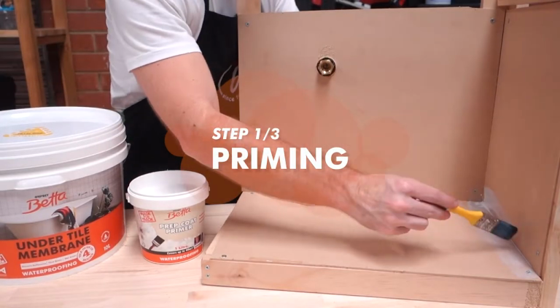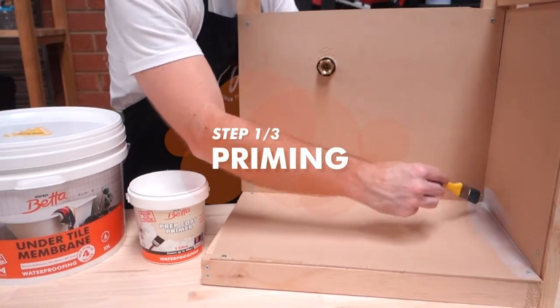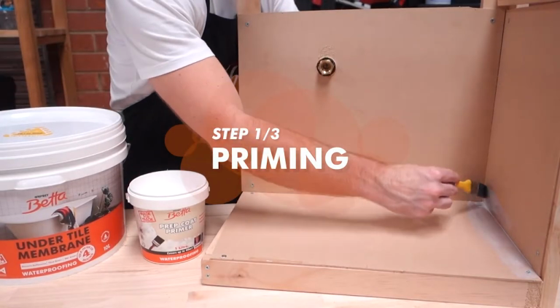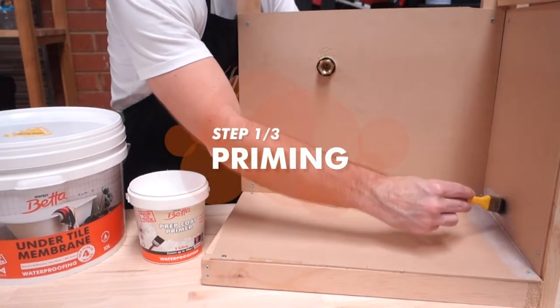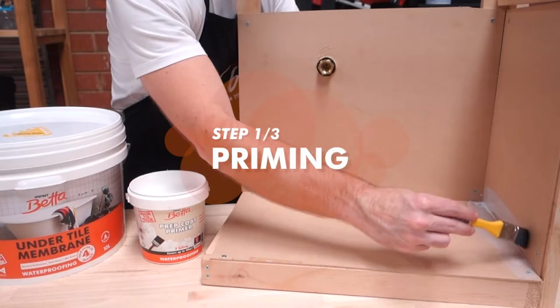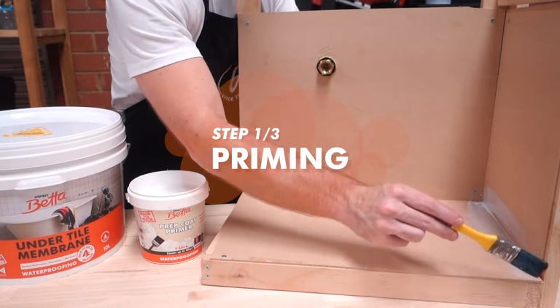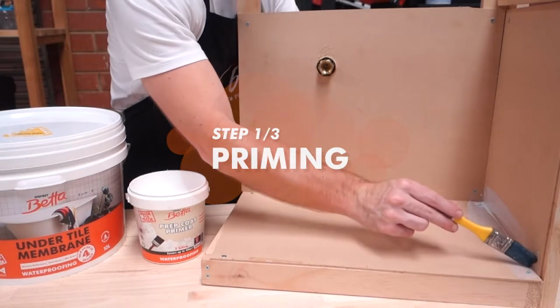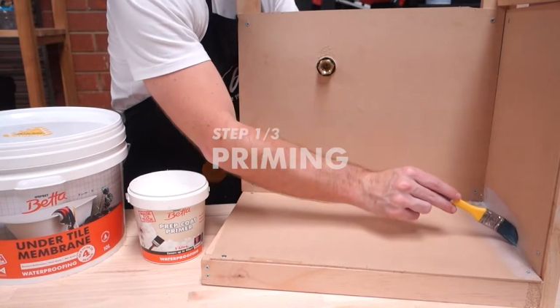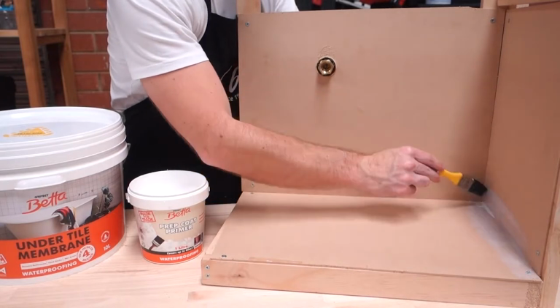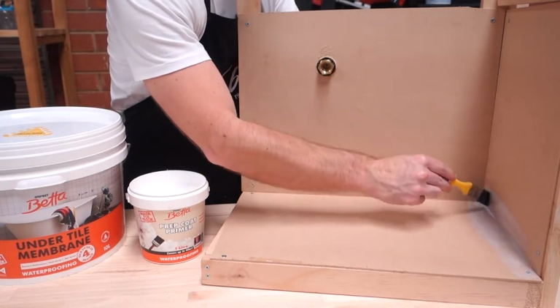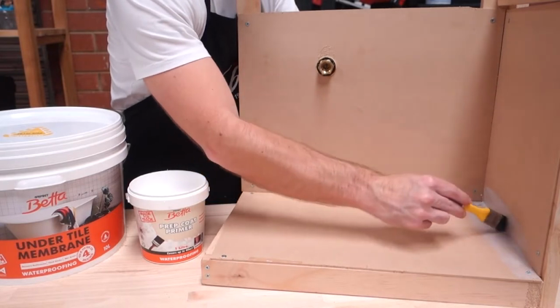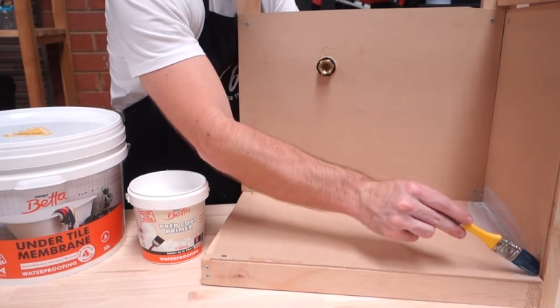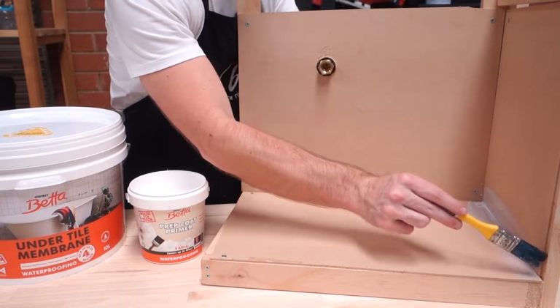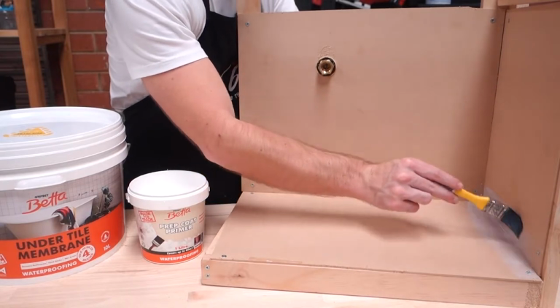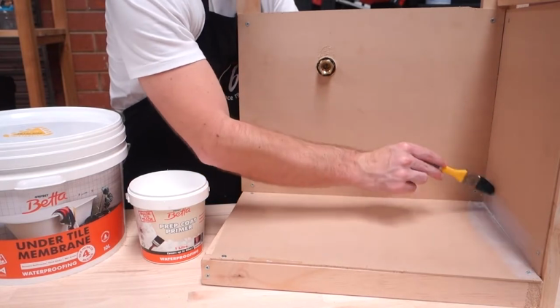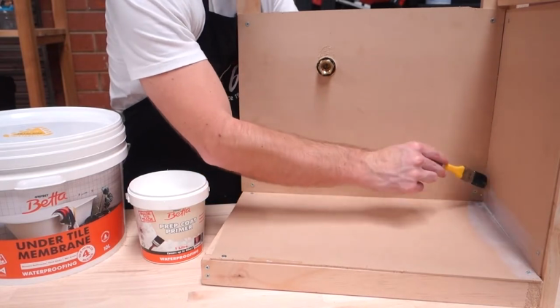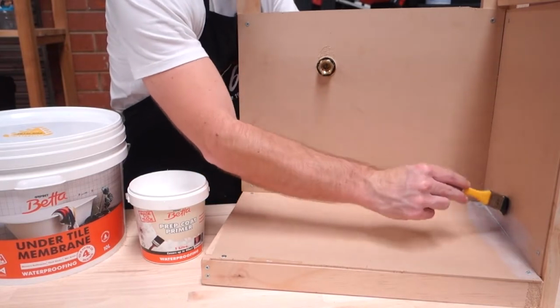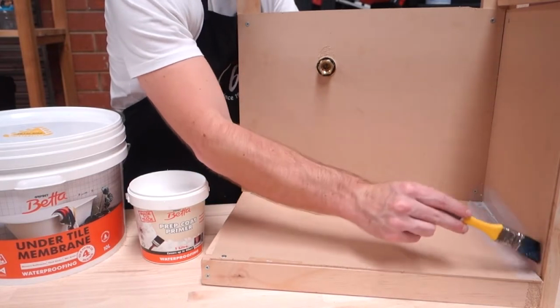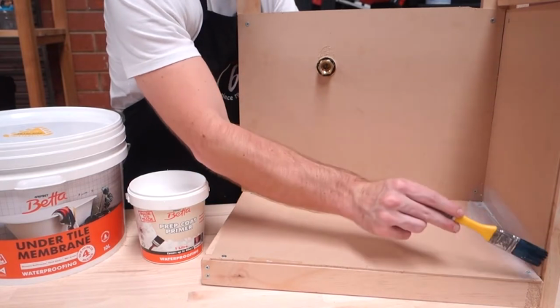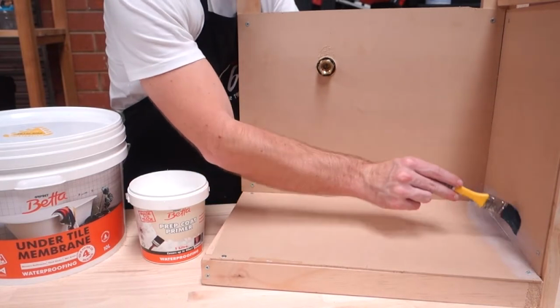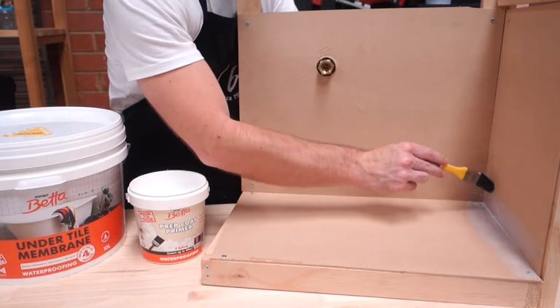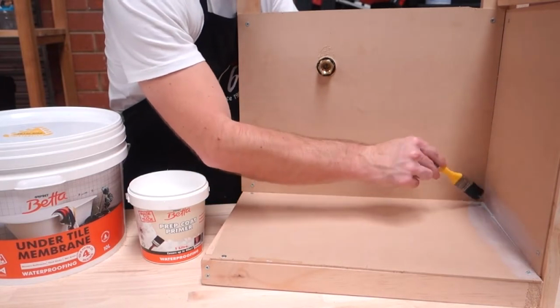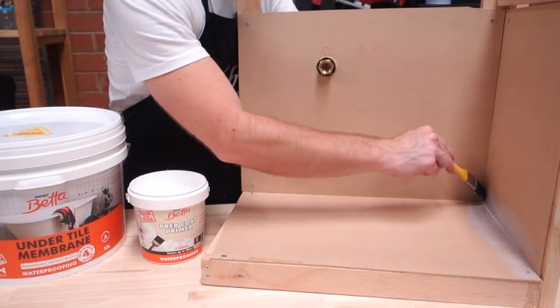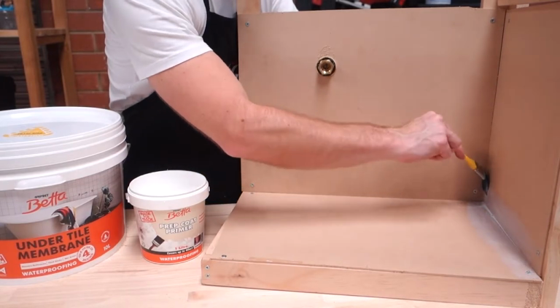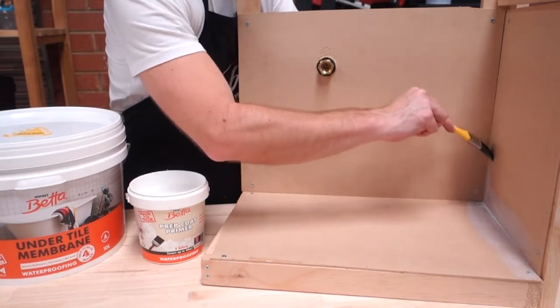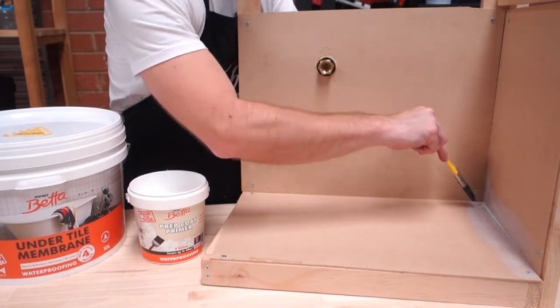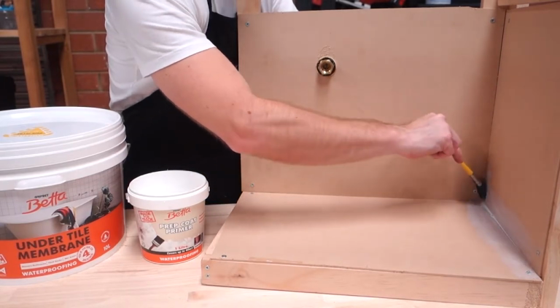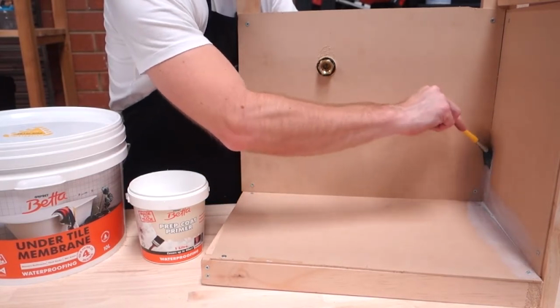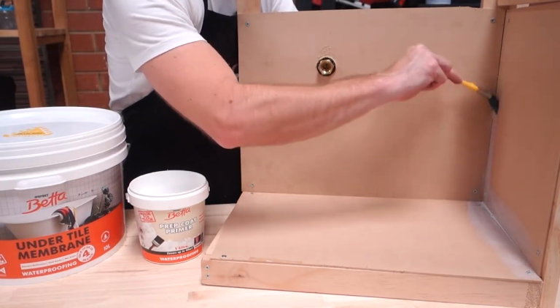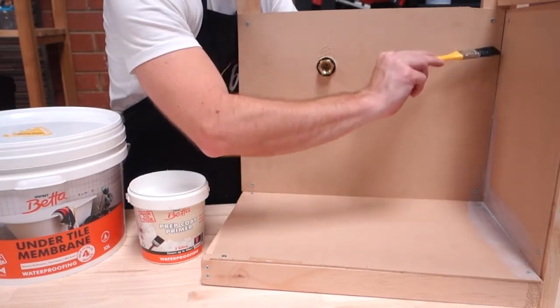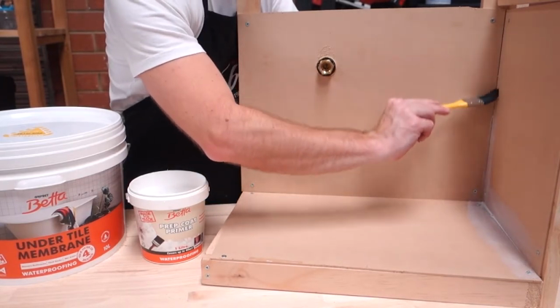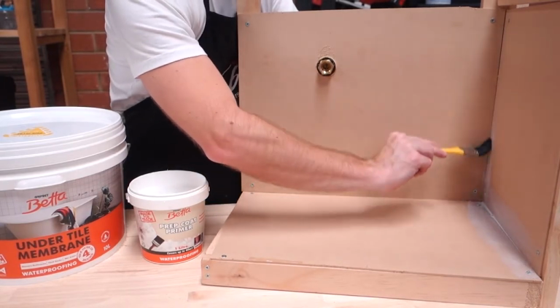Prep Coat Primer enhances the adhesion of the membrane. Apply product undiluted directly from the tub.